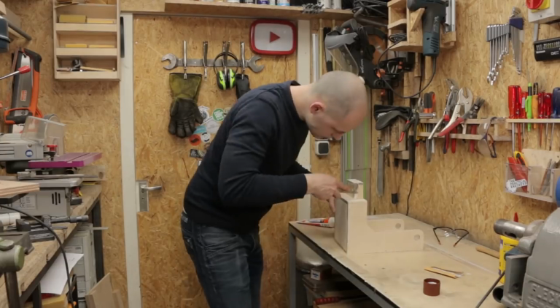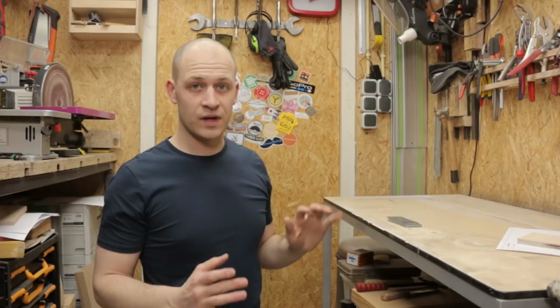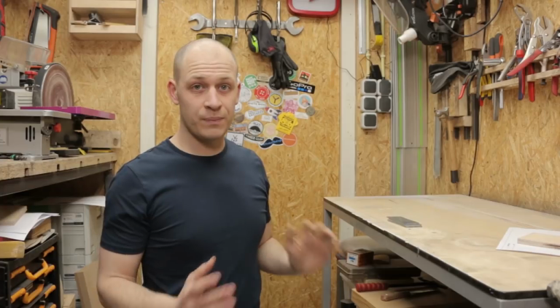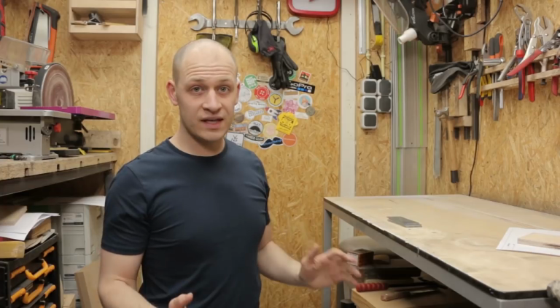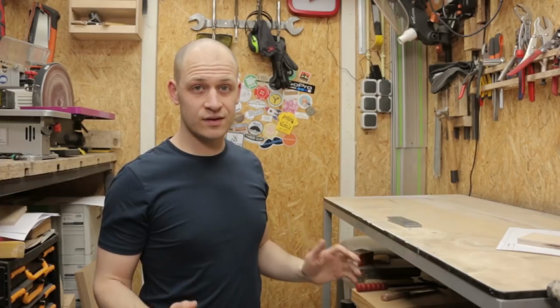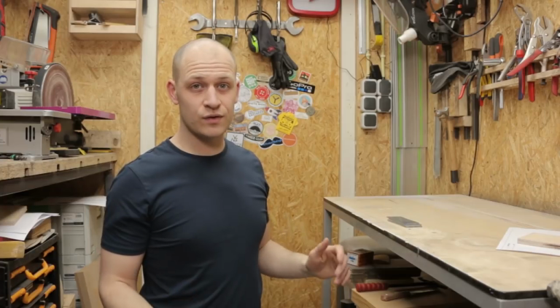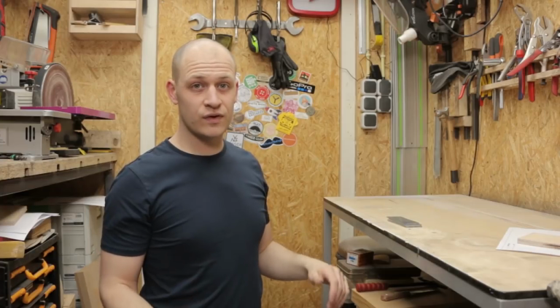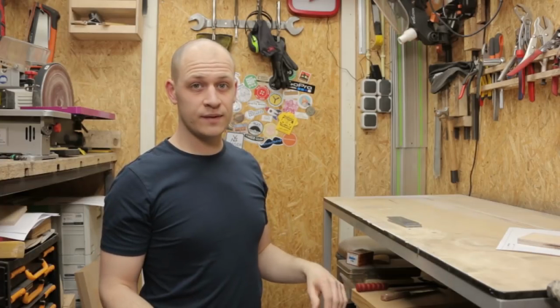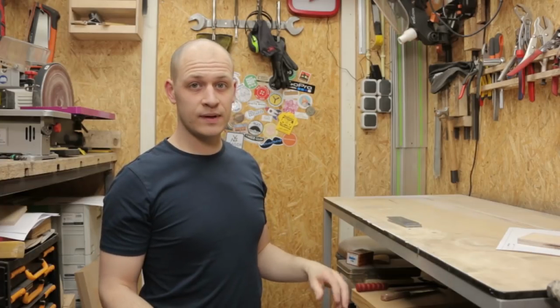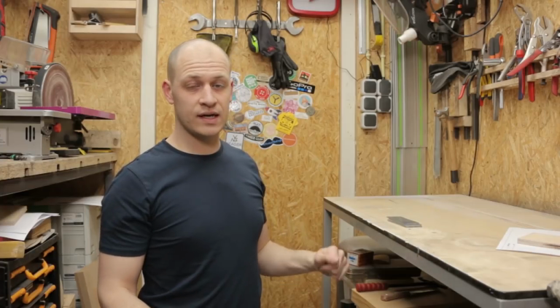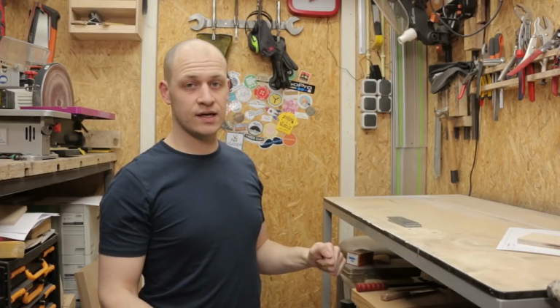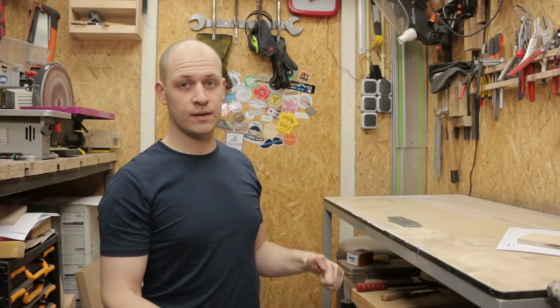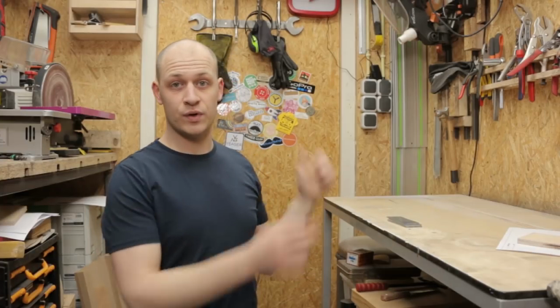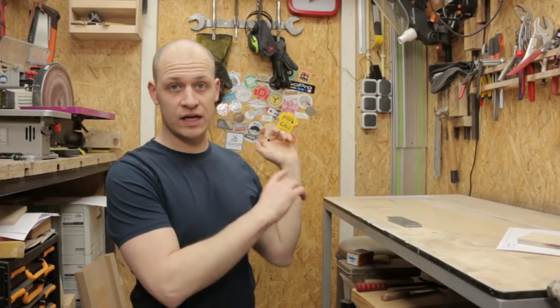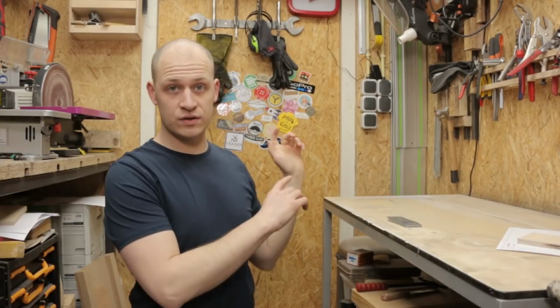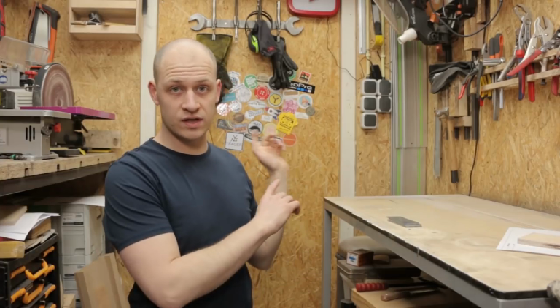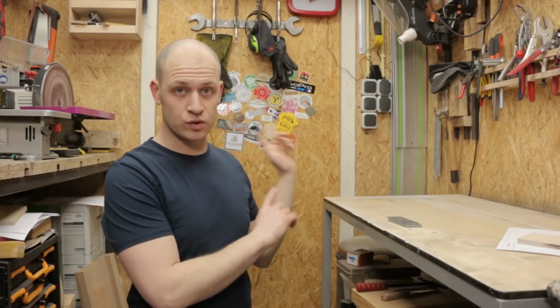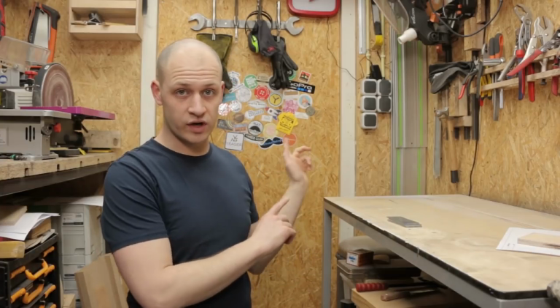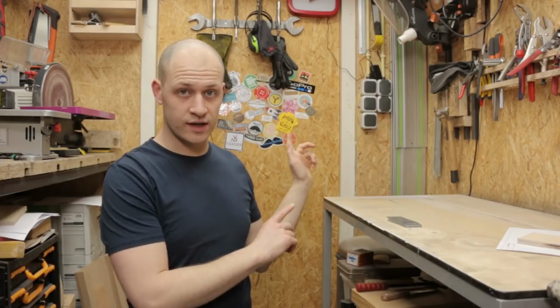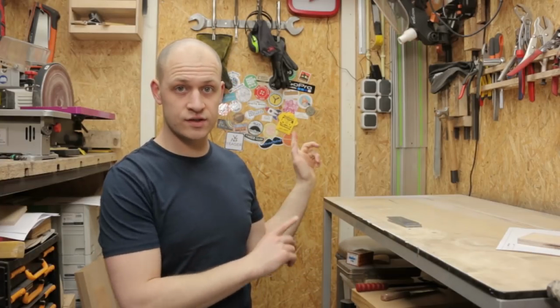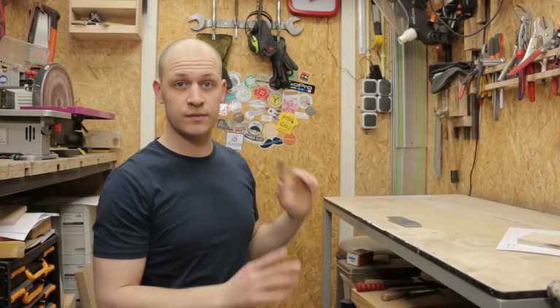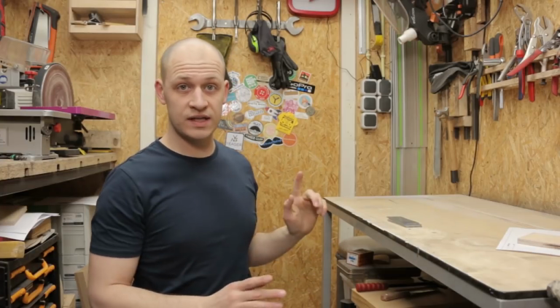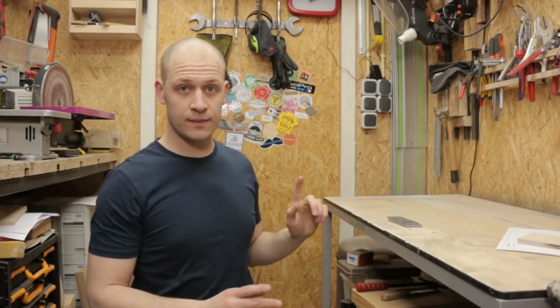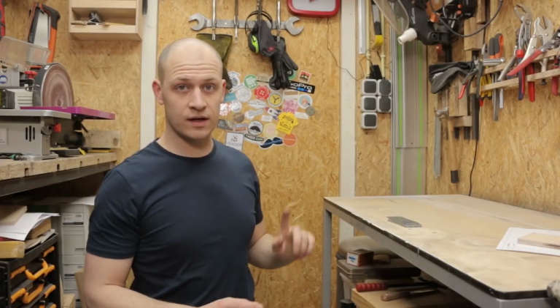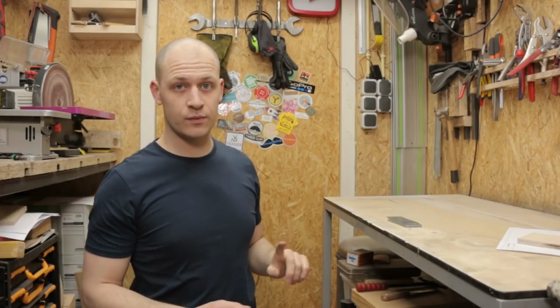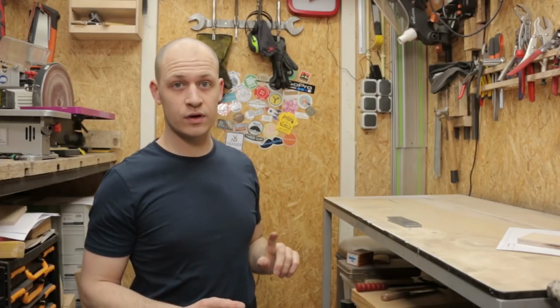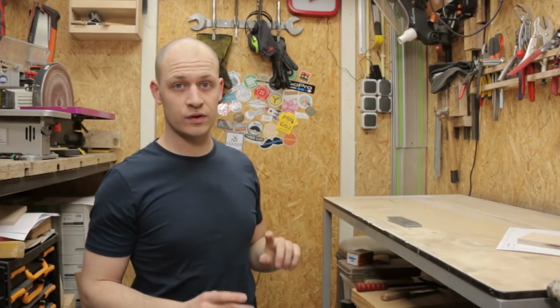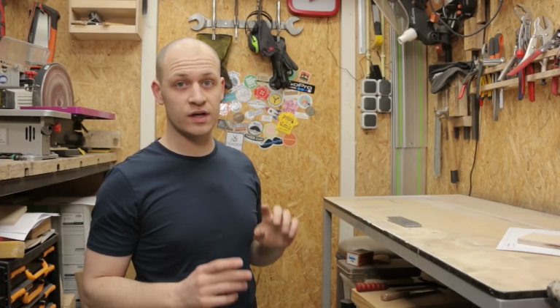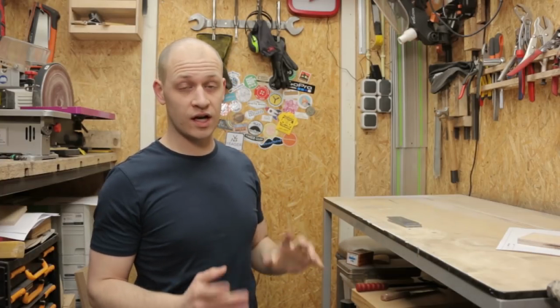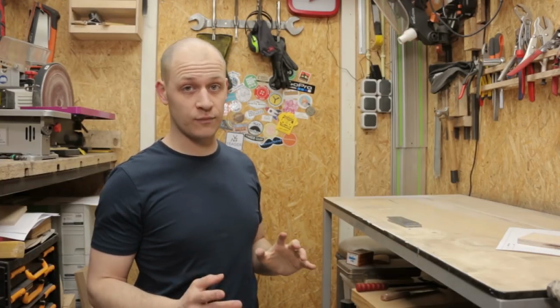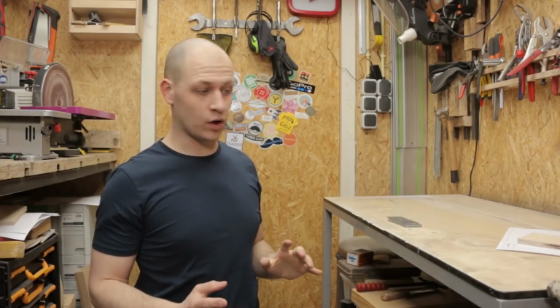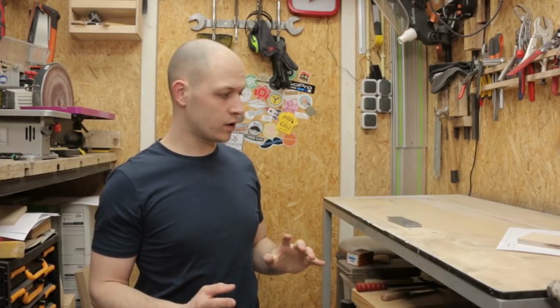I painted the whole frame and I put it outside to dry, so in the meantime I can work on the knife block.